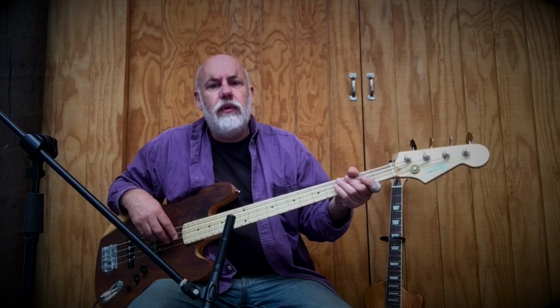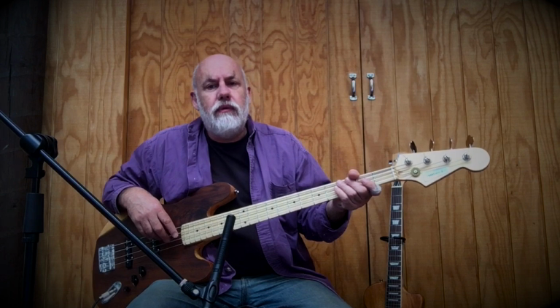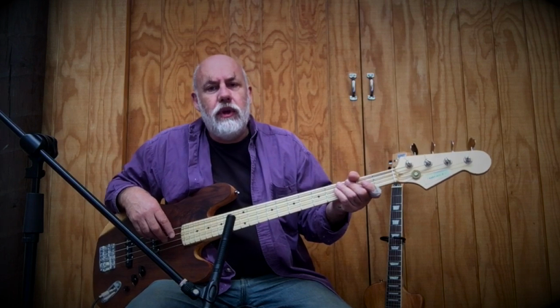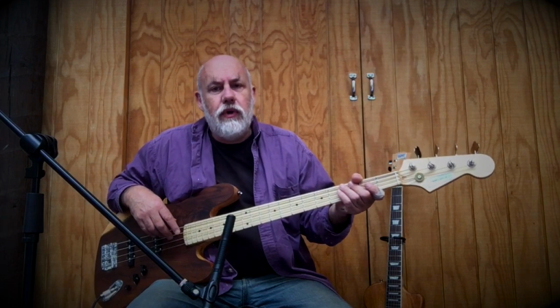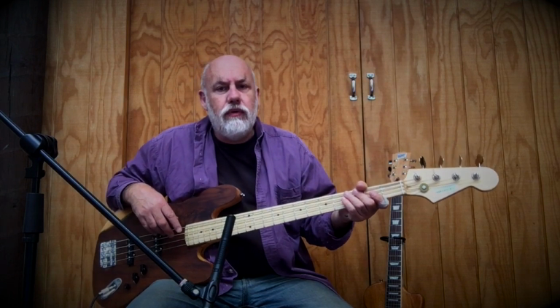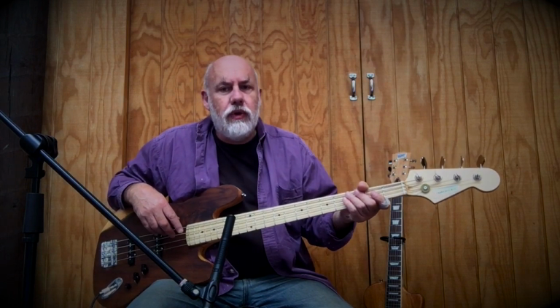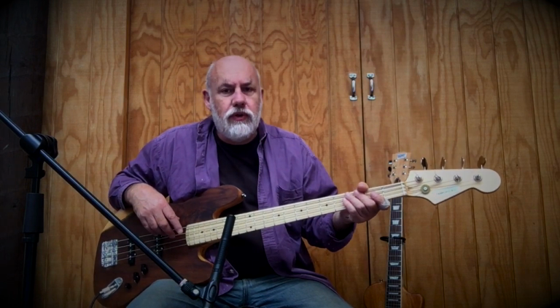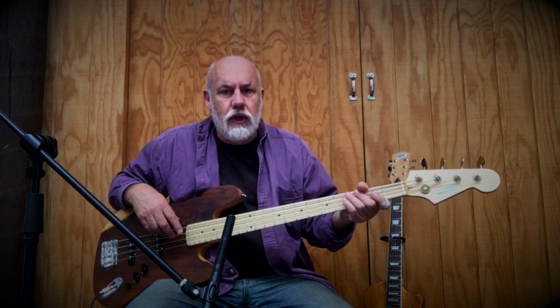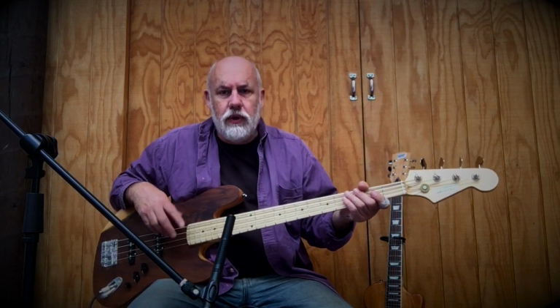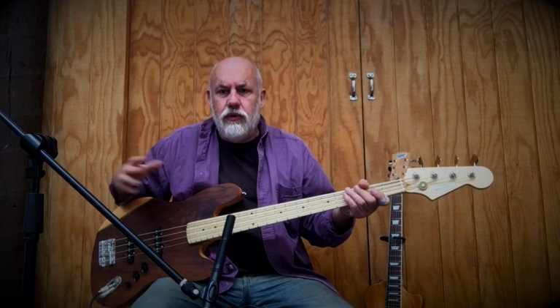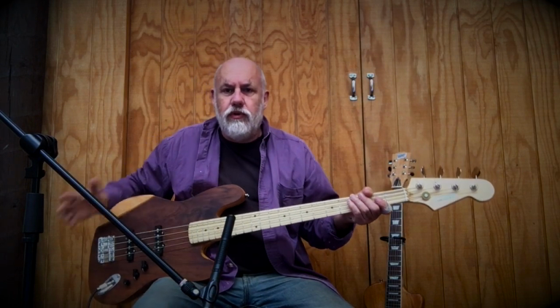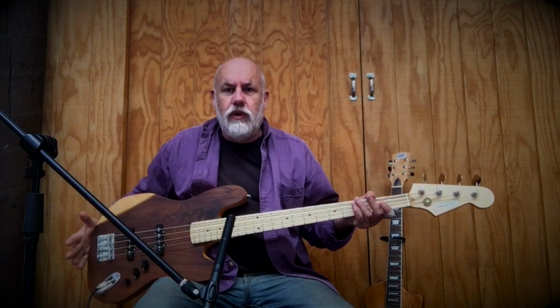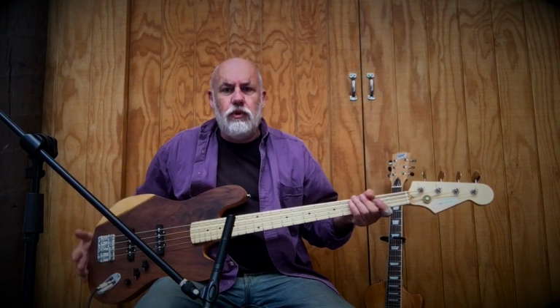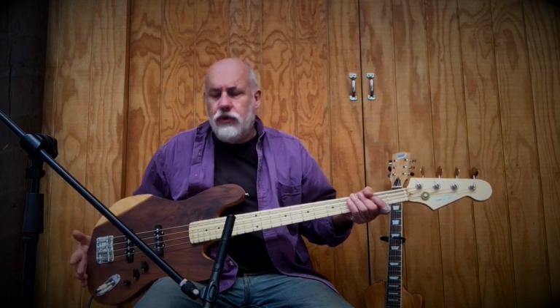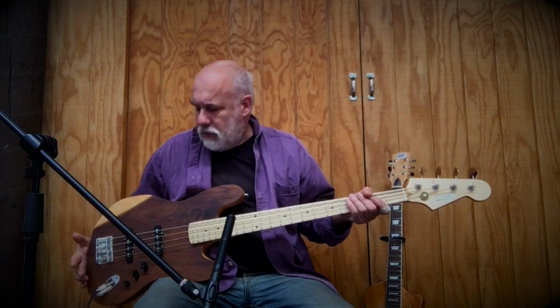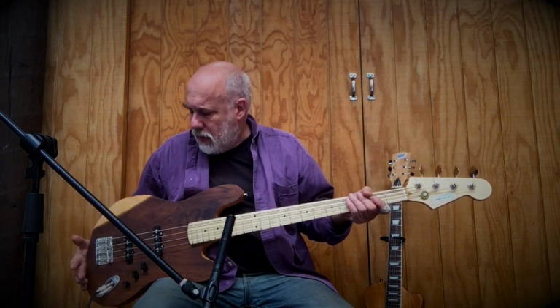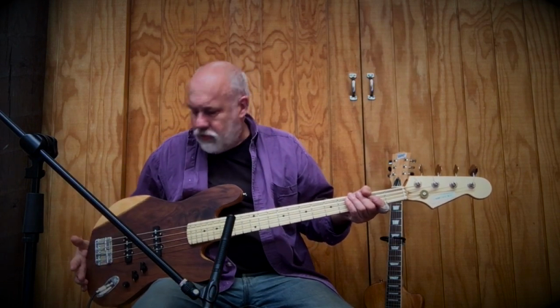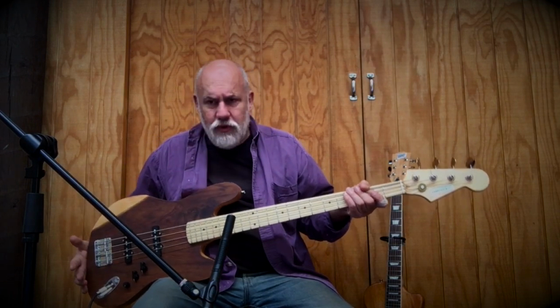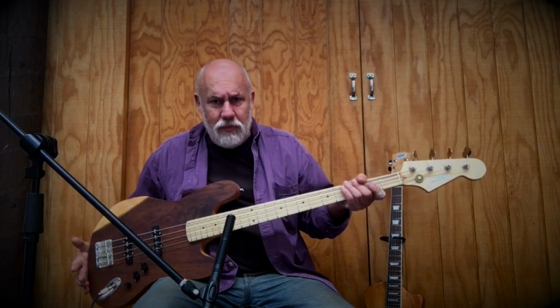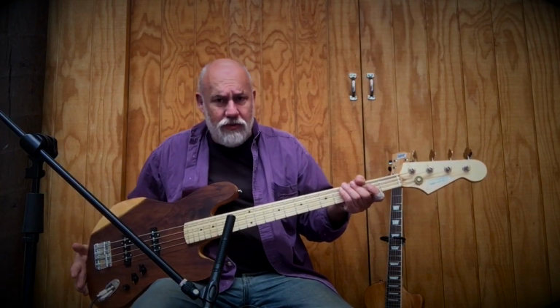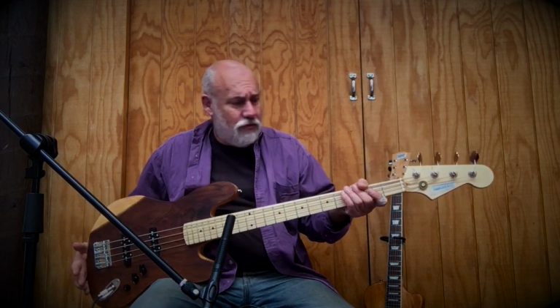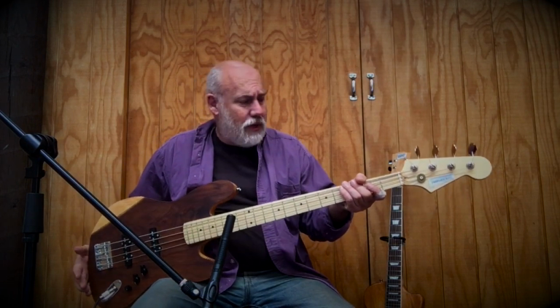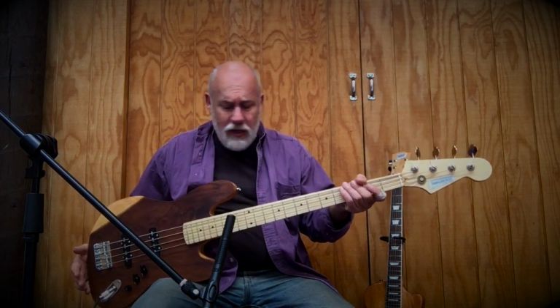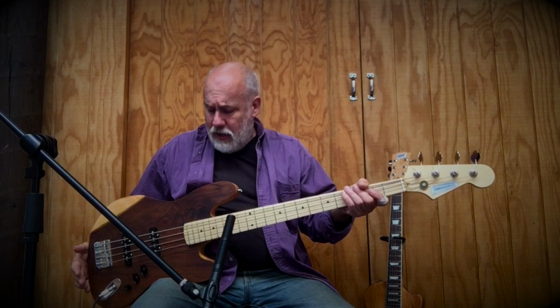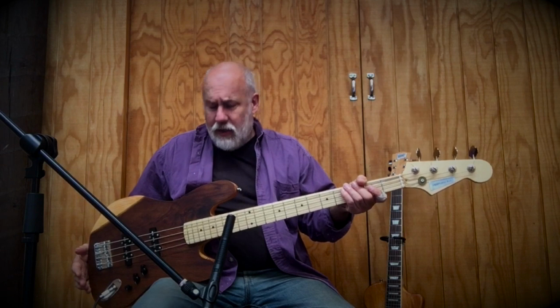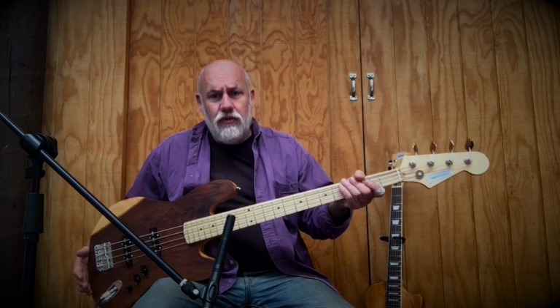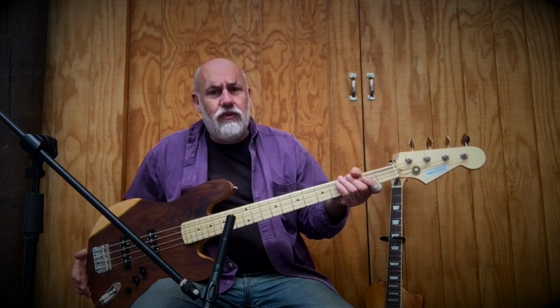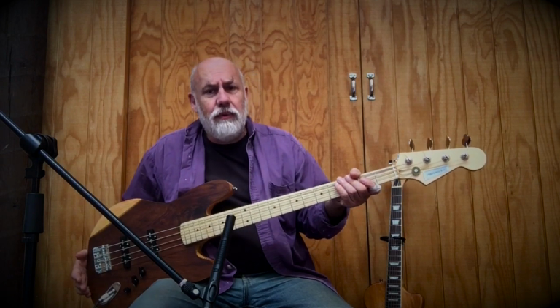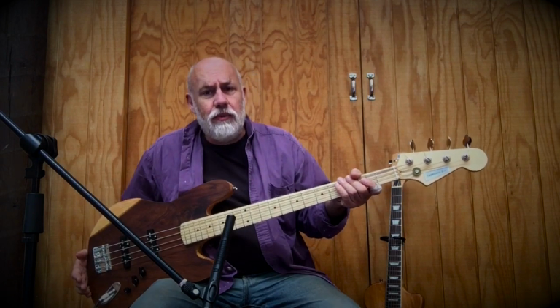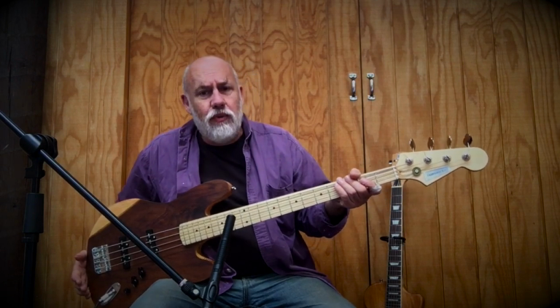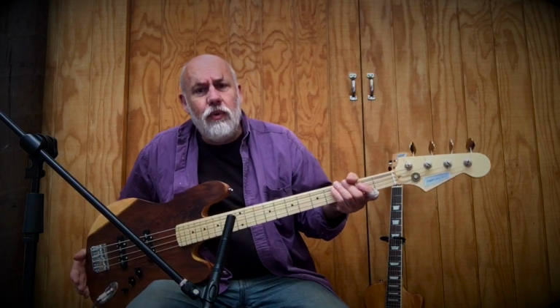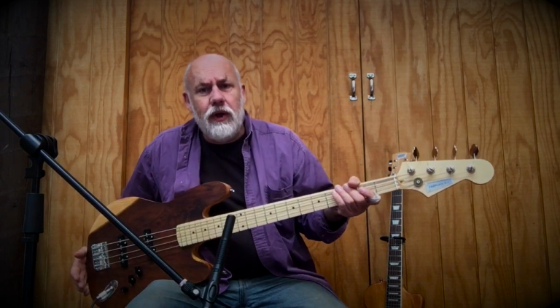Phil Davison here for the 1959 Guitar Company, and this is the Gopatai bass — the first bass that I've made, and she's come out to be a real winner.